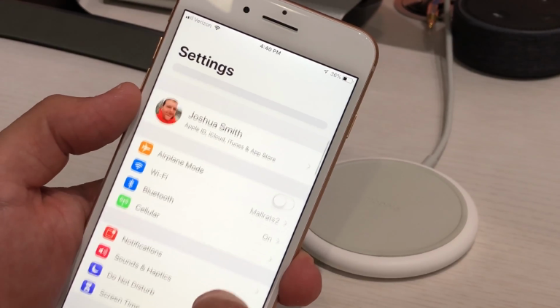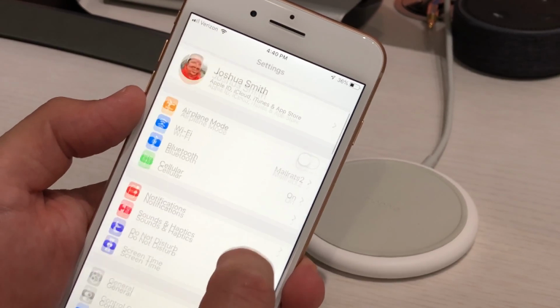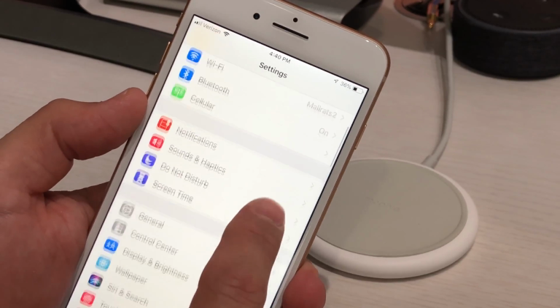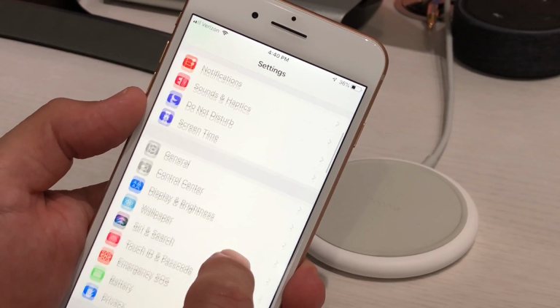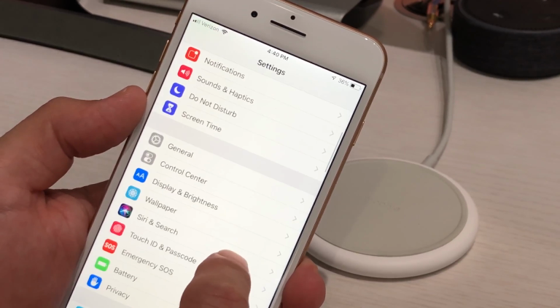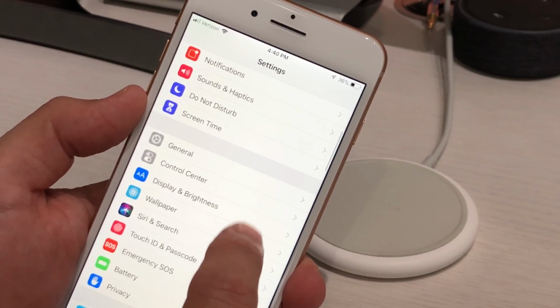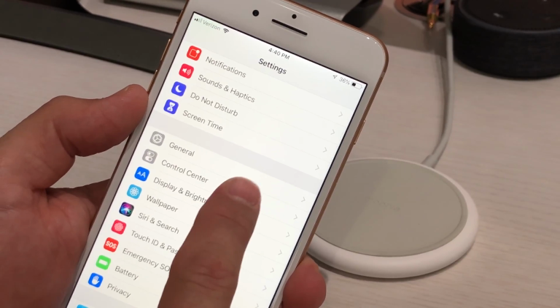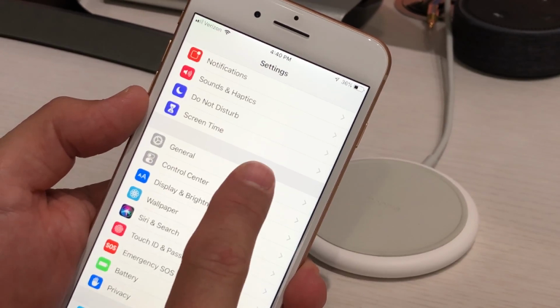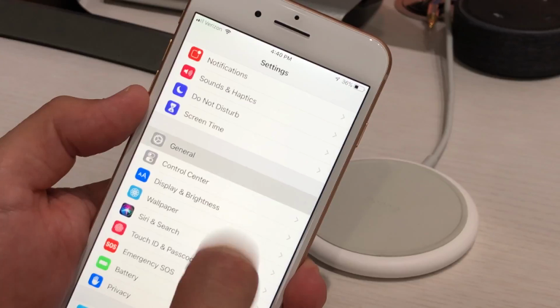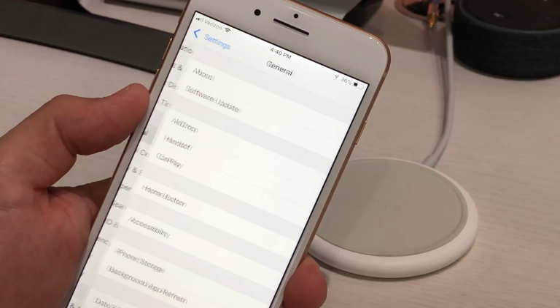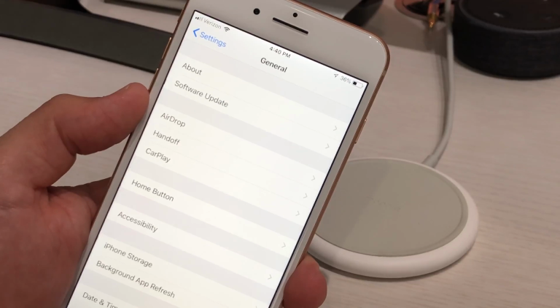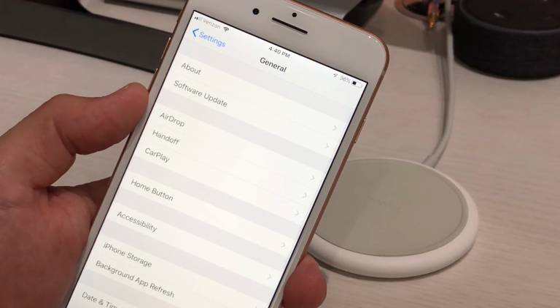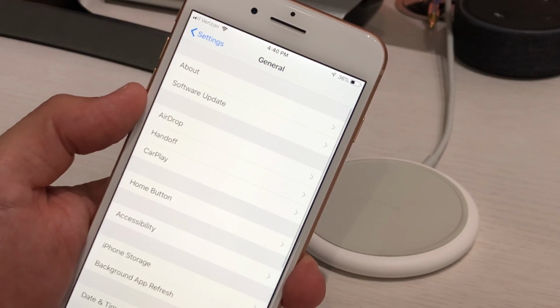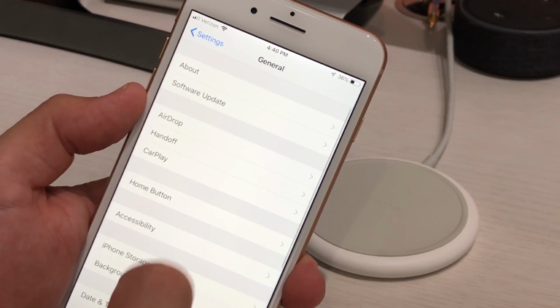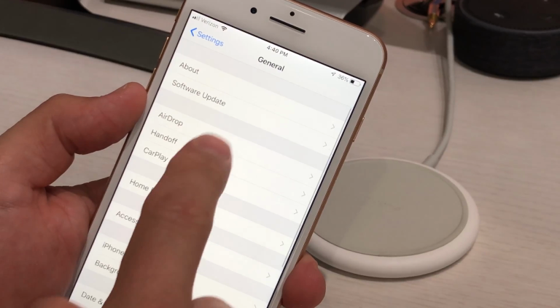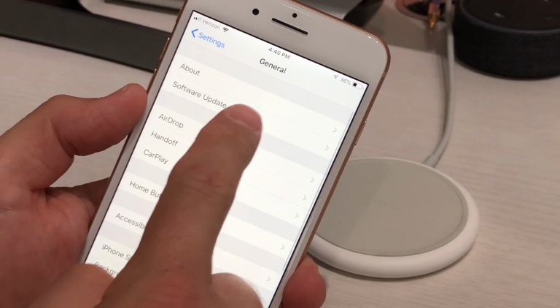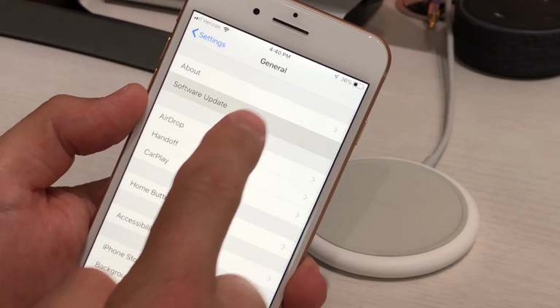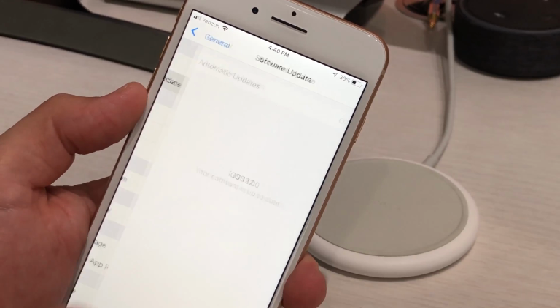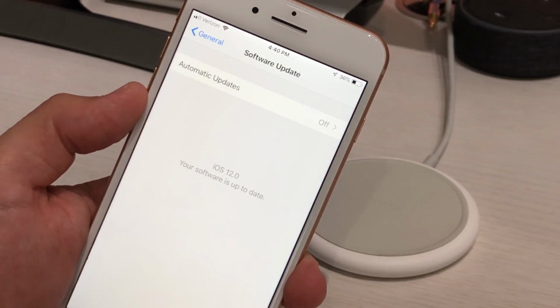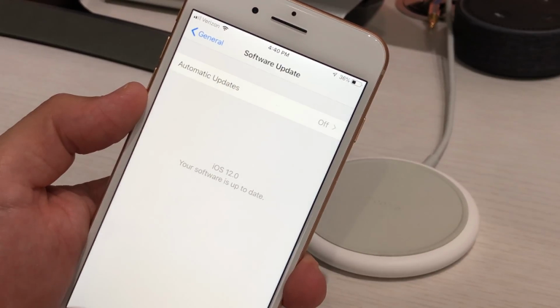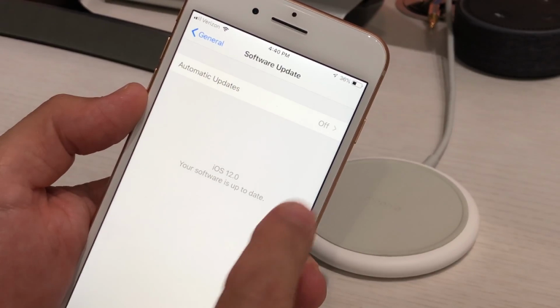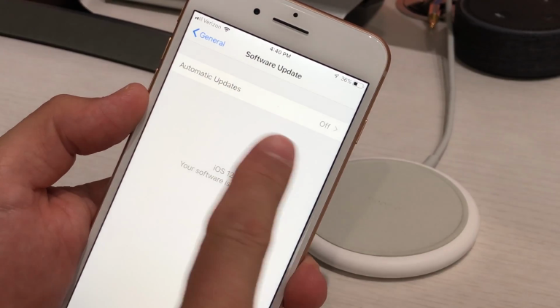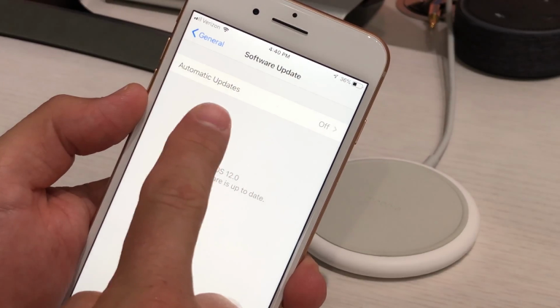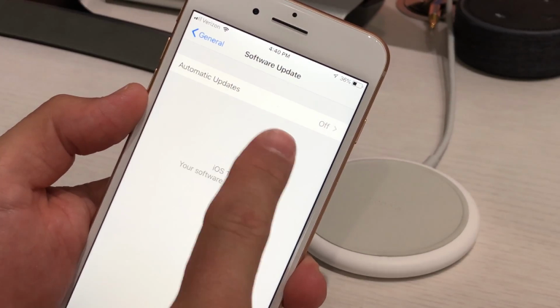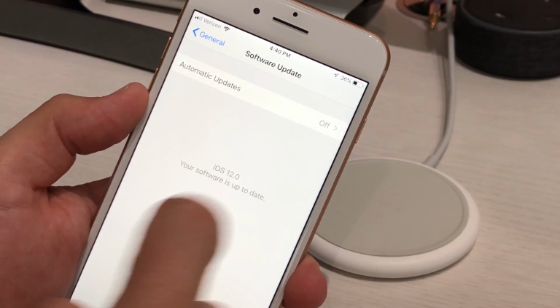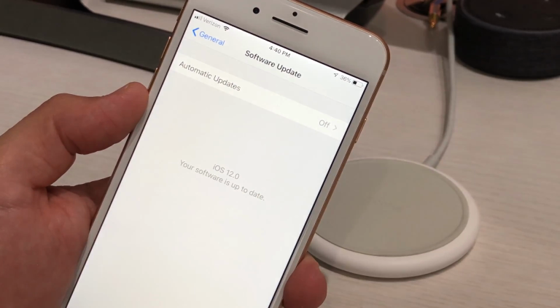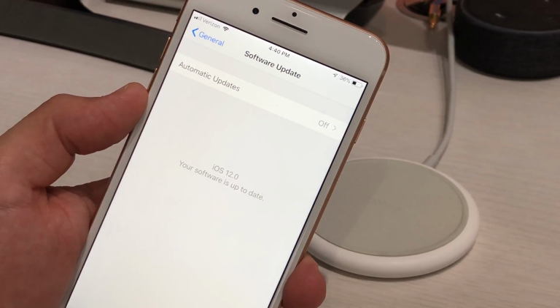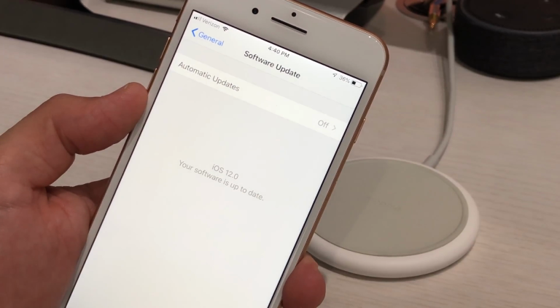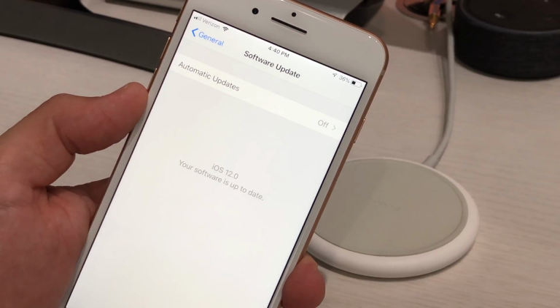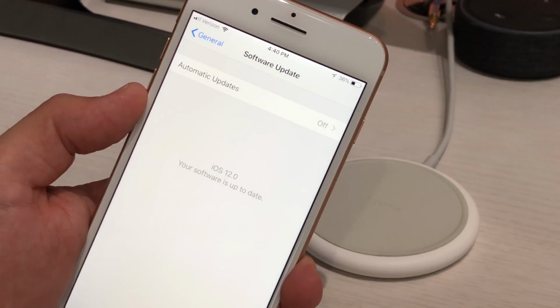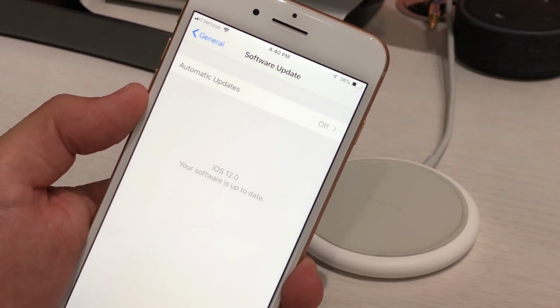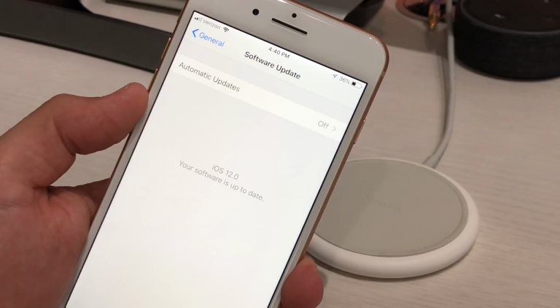The first thing you're going to do is go into General, then Software Update, and make sure Automatic Updates says off.